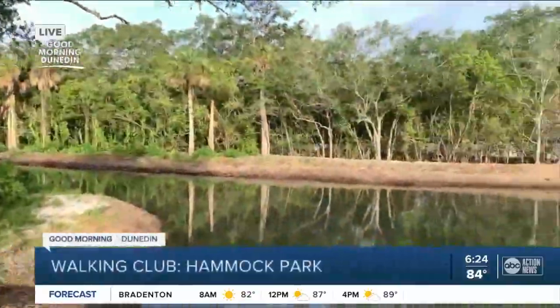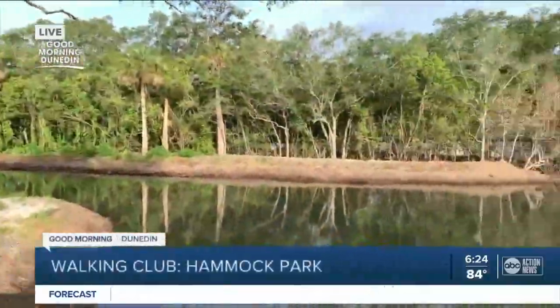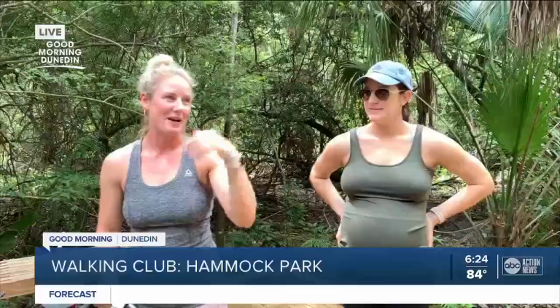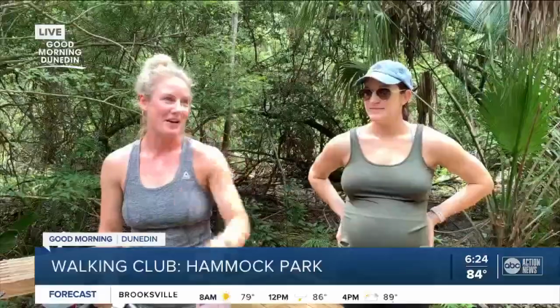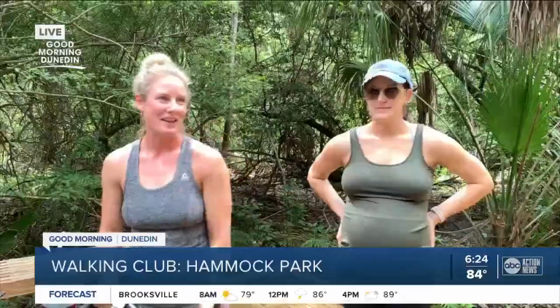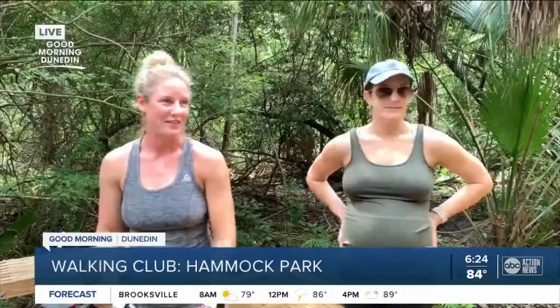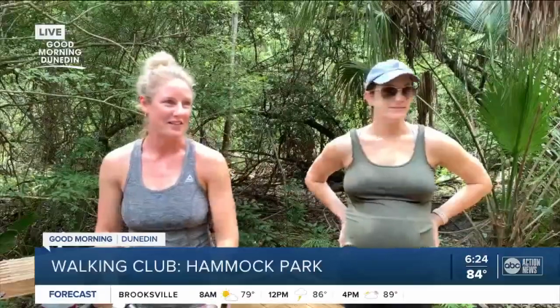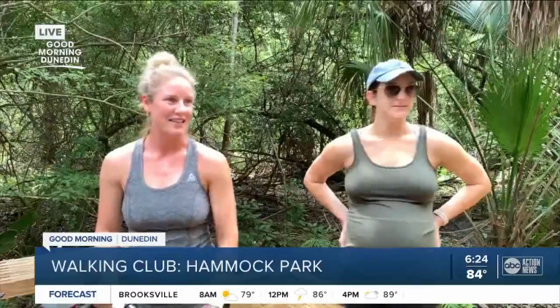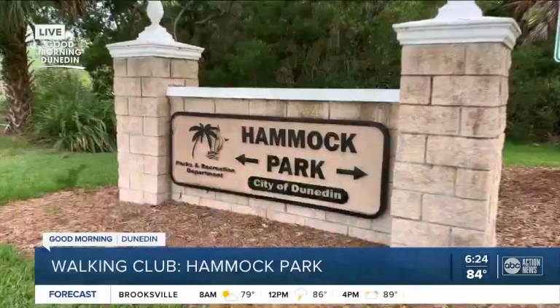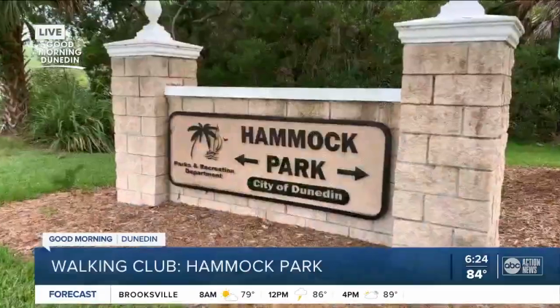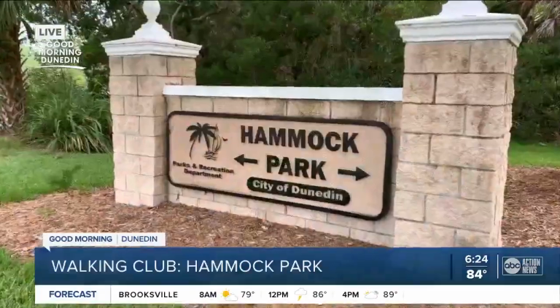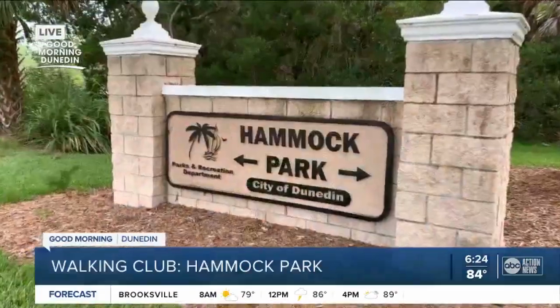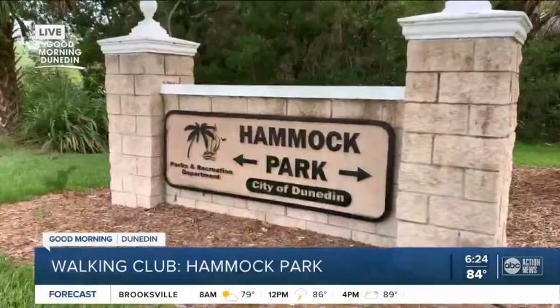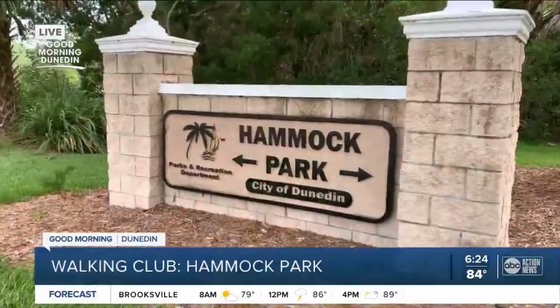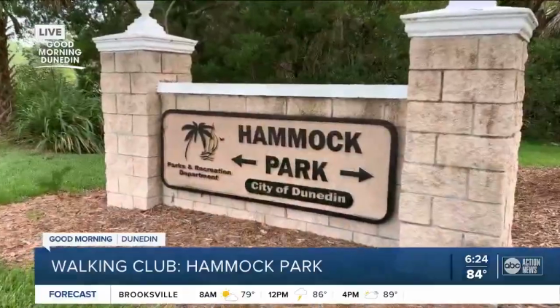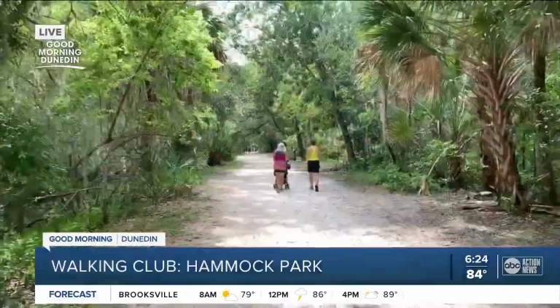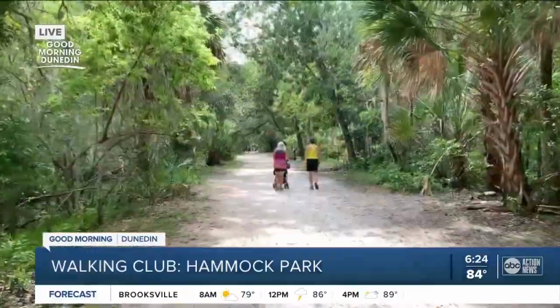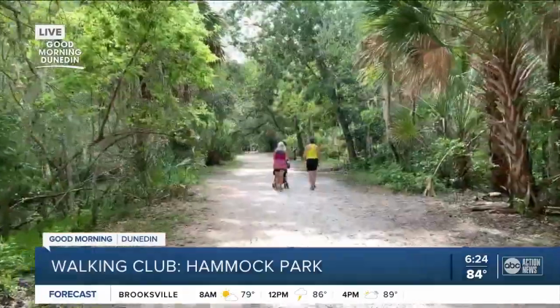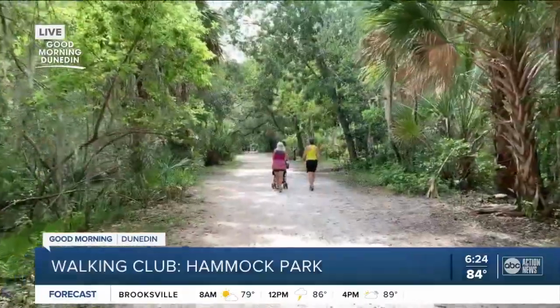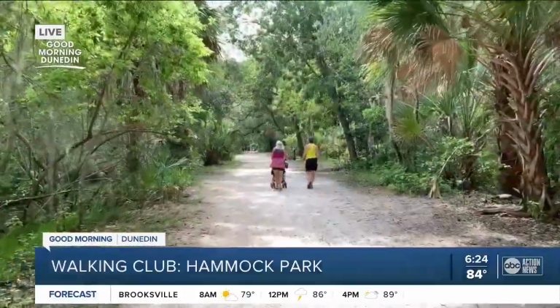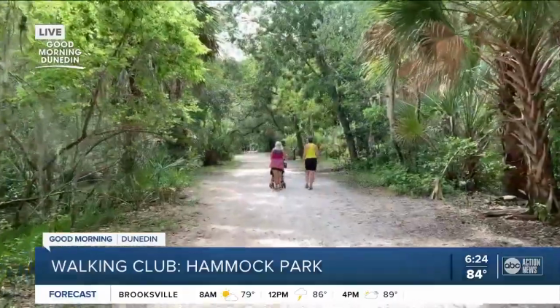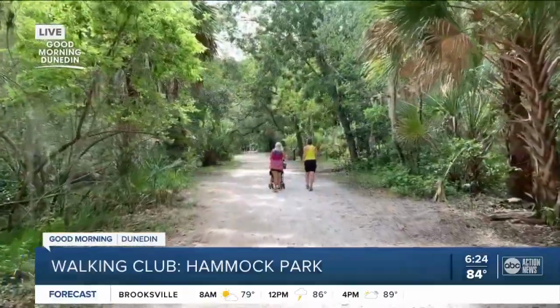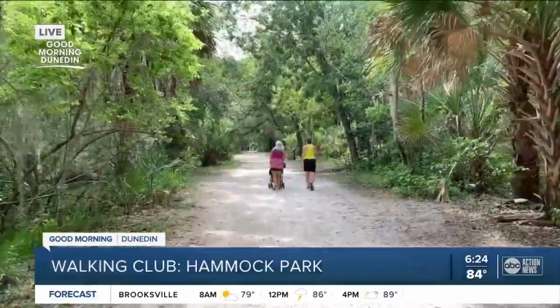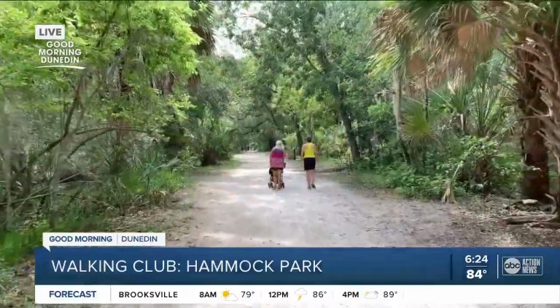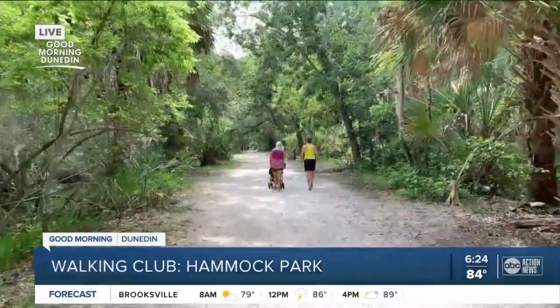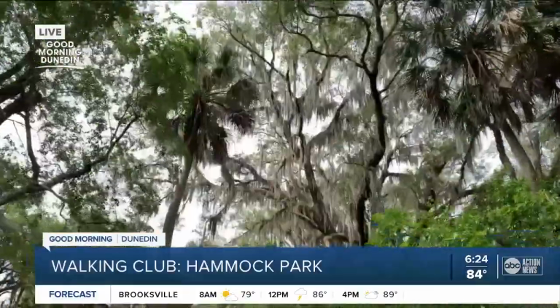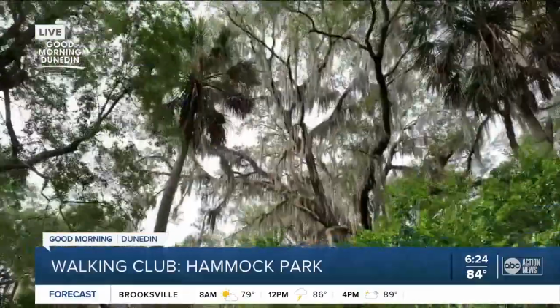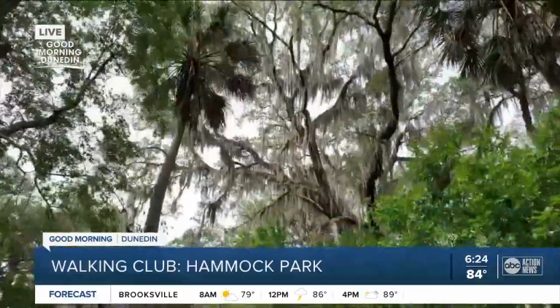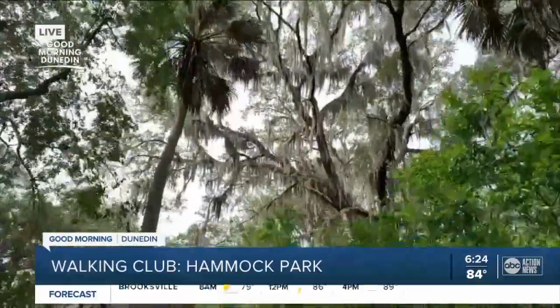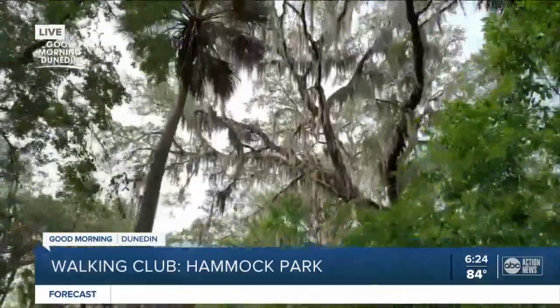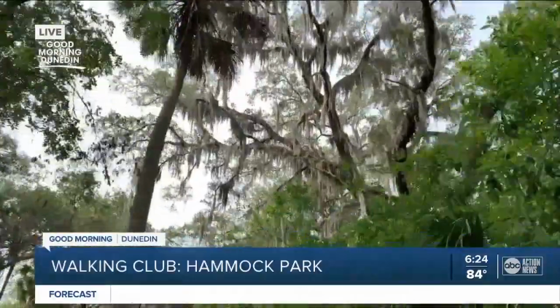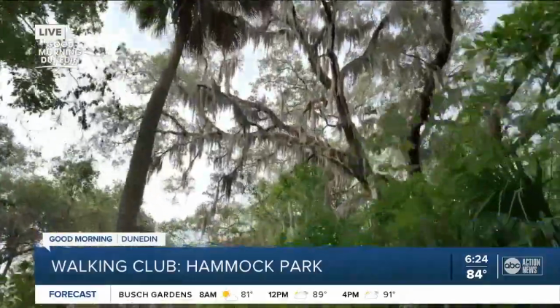It's in my backyard. I love this place. Welcome to Hammock Park. It's just a few minutes north of downtown Dunedin.